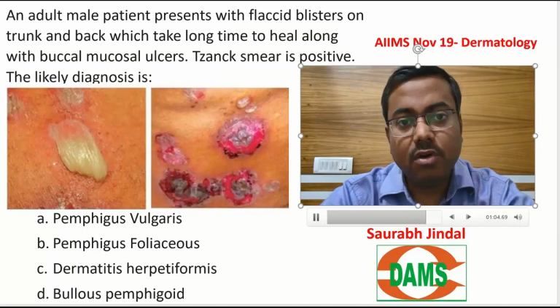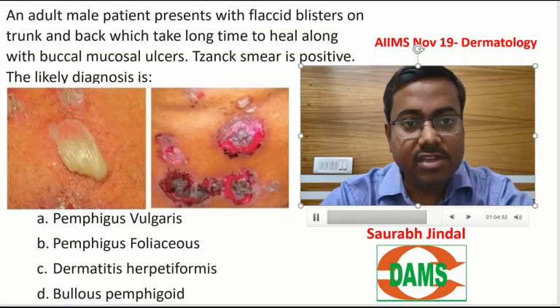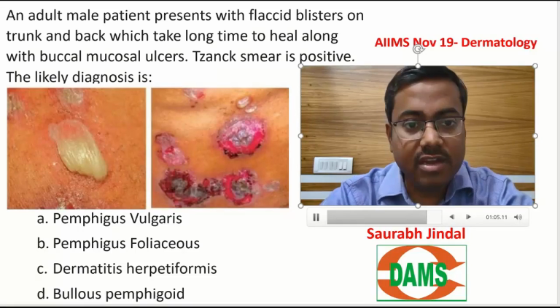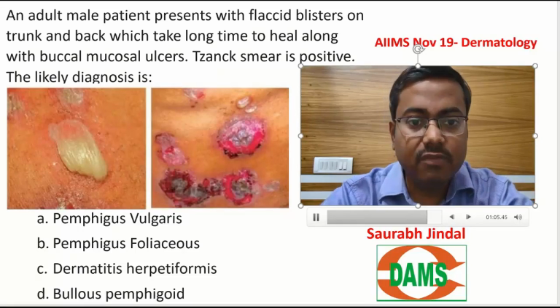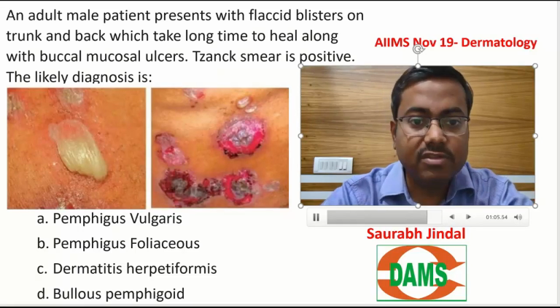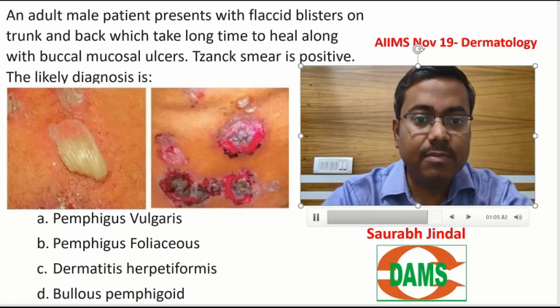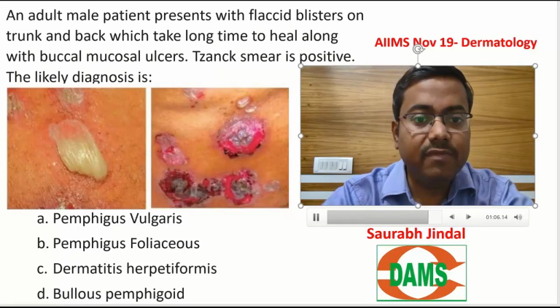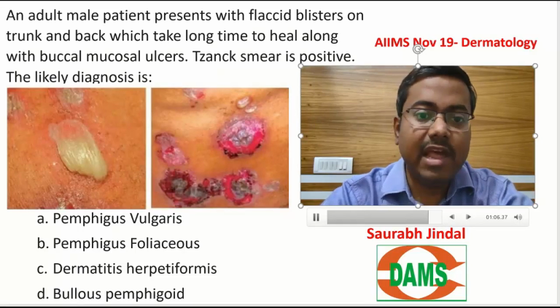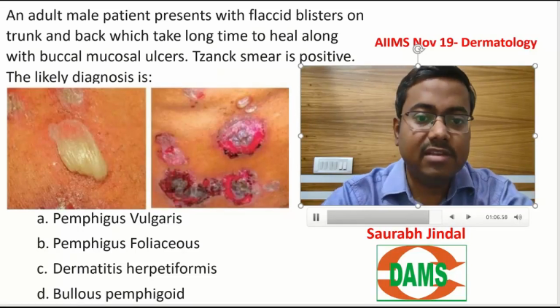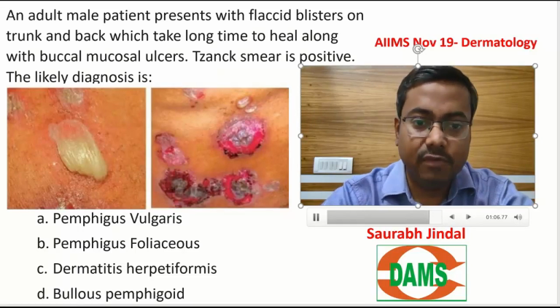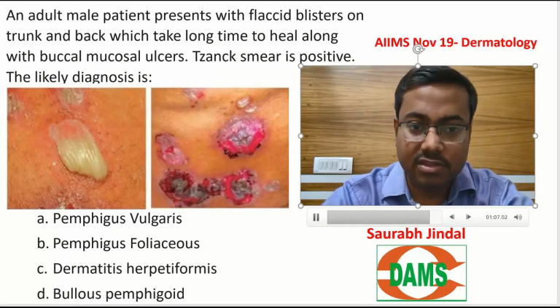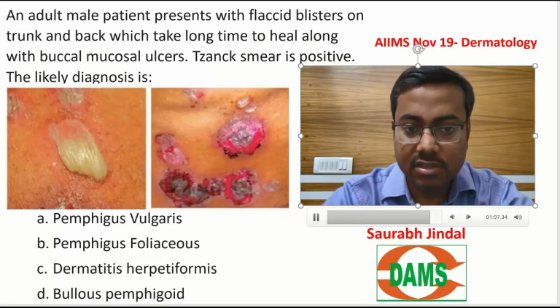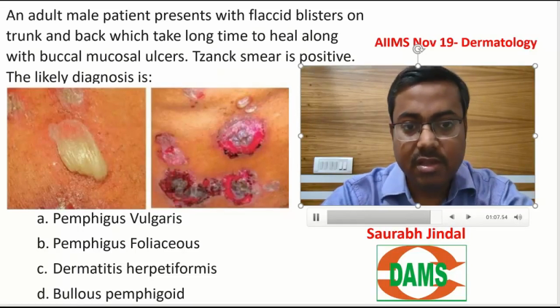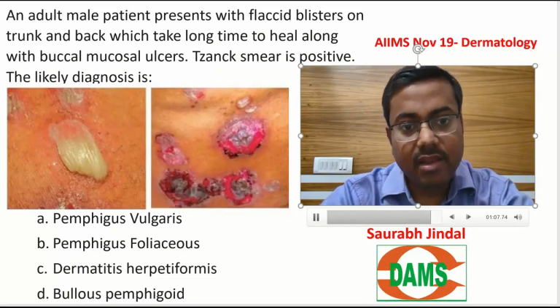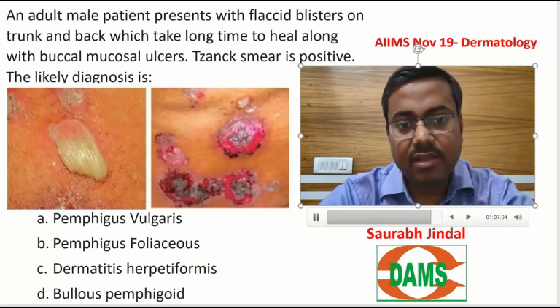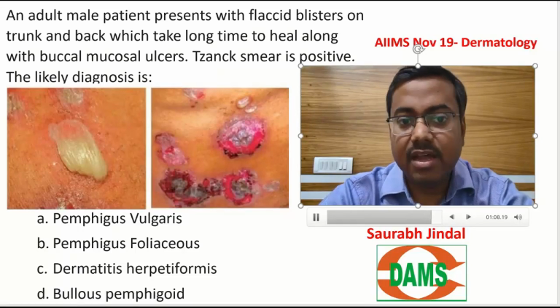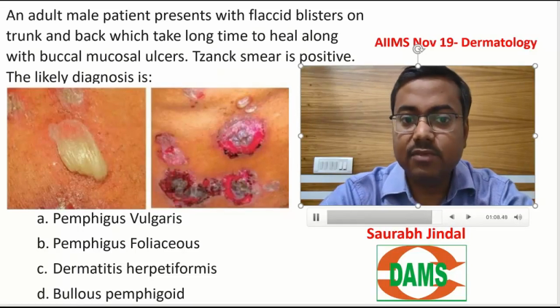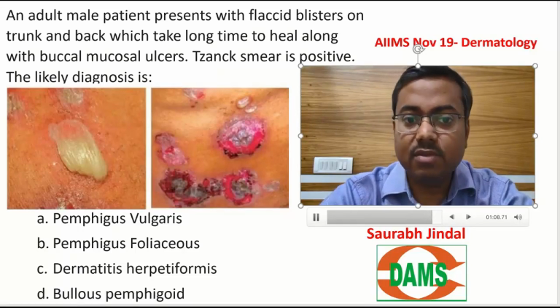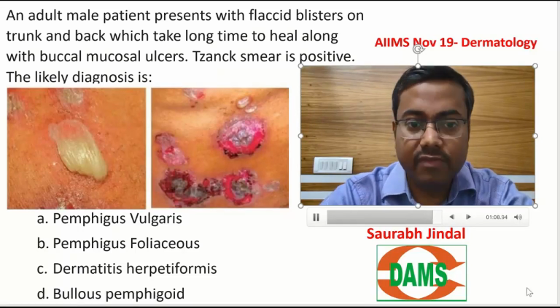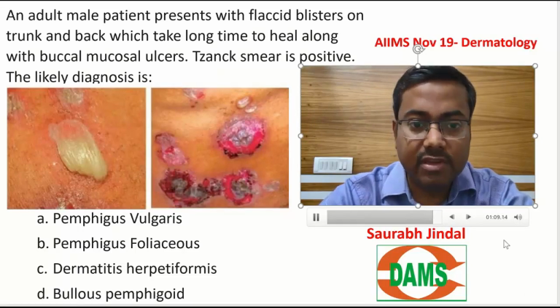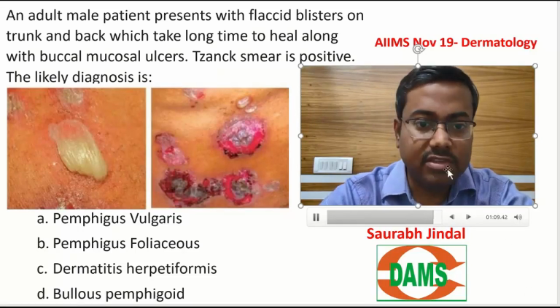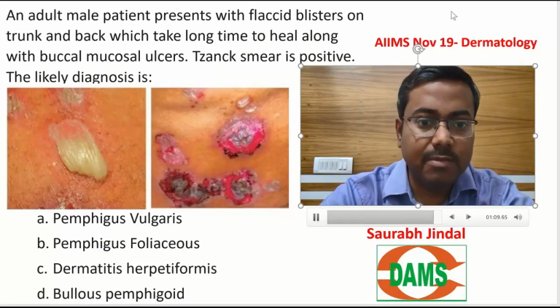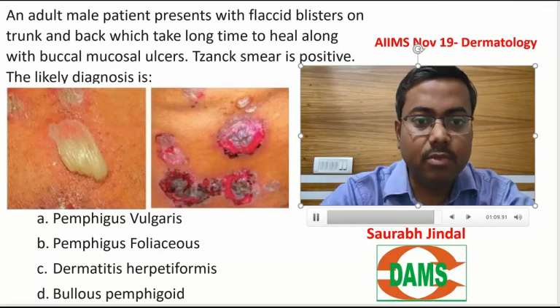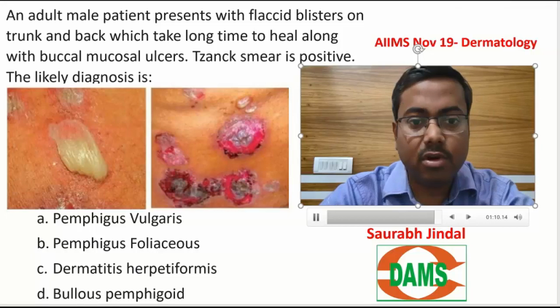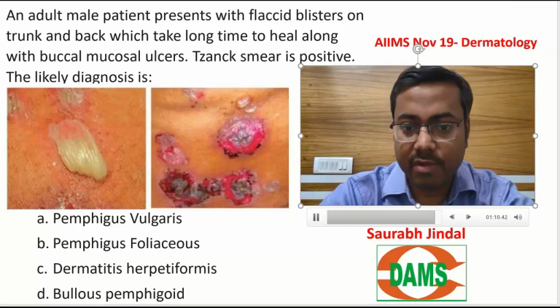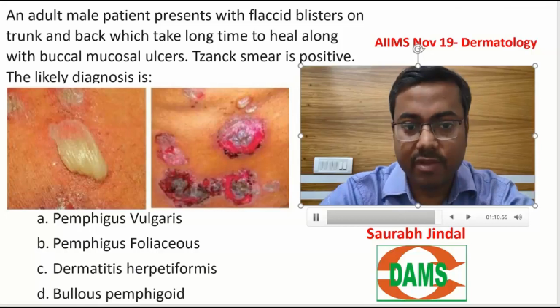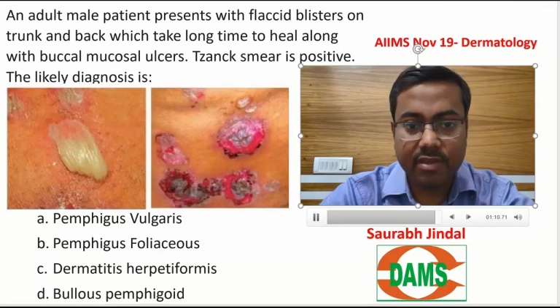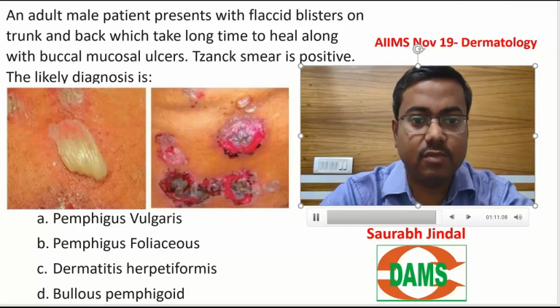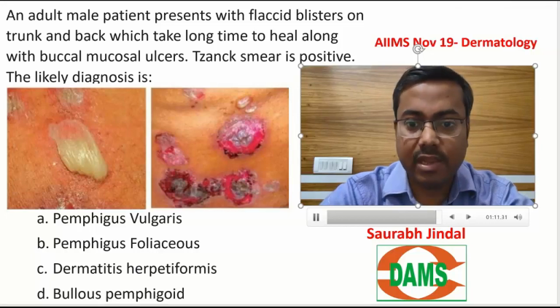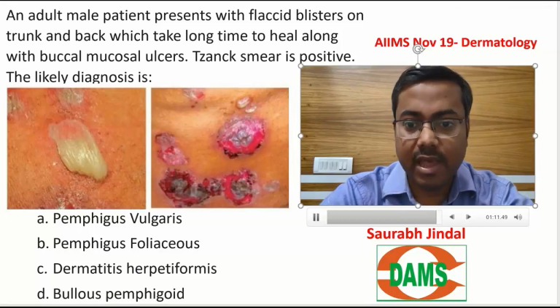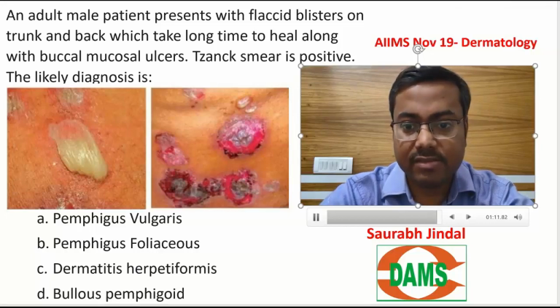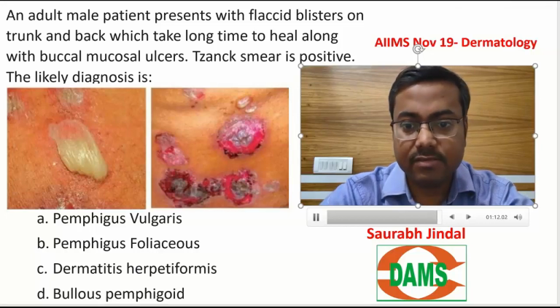So all said and done, you have to select between vulgaris and foliaceus, and in this case the answer would obviously and logically be Pemphigus vulgaris.